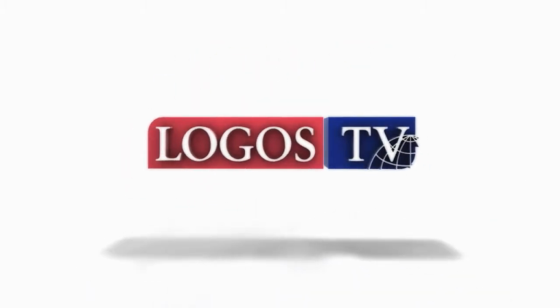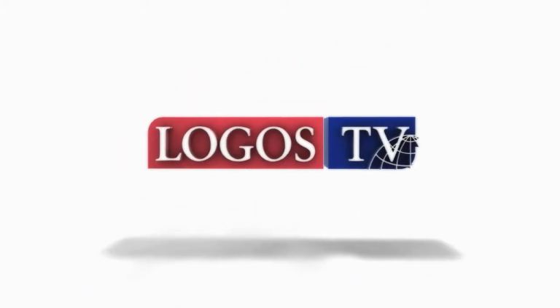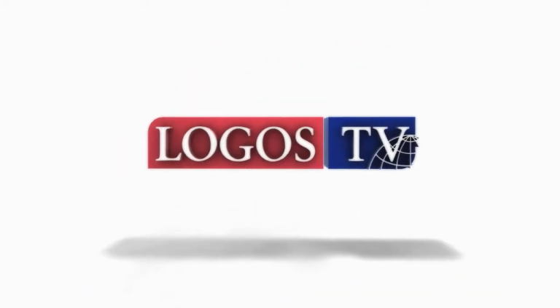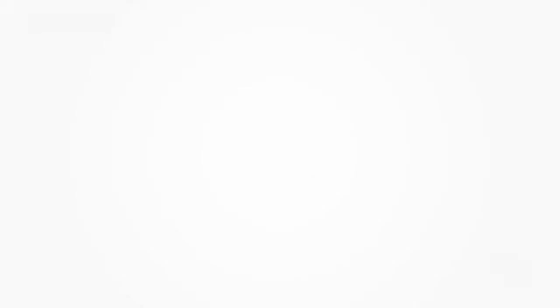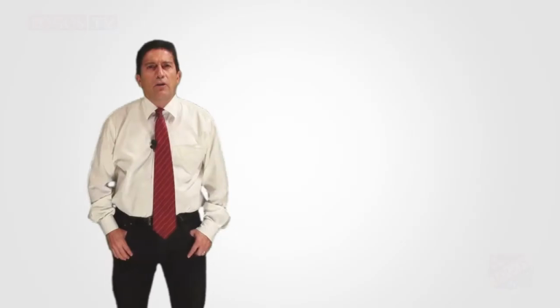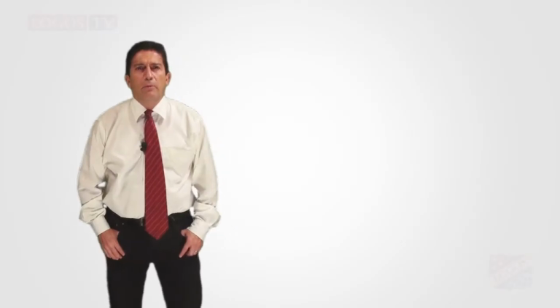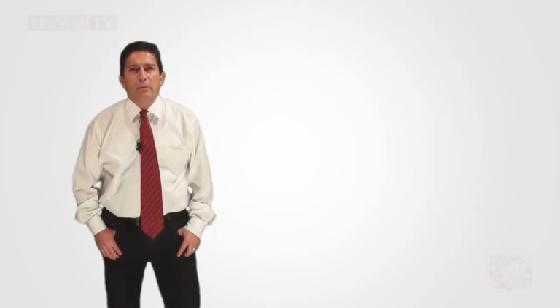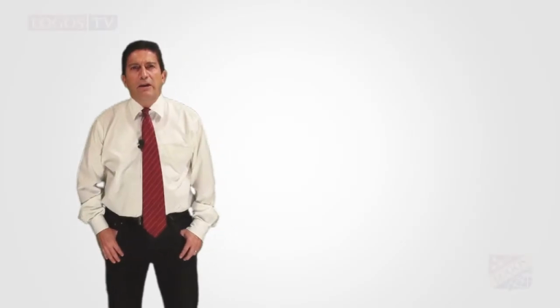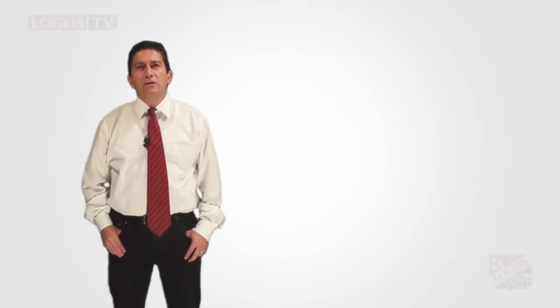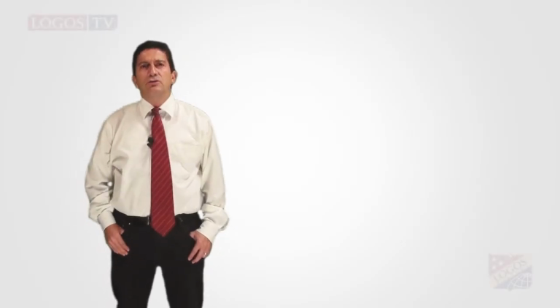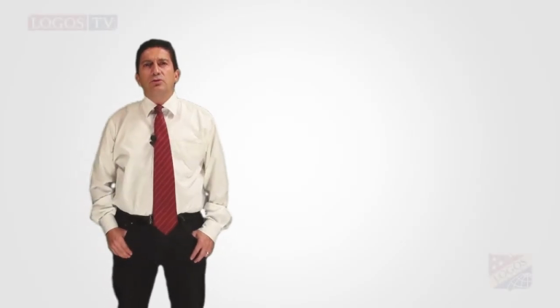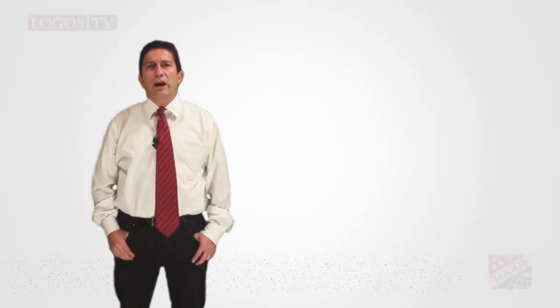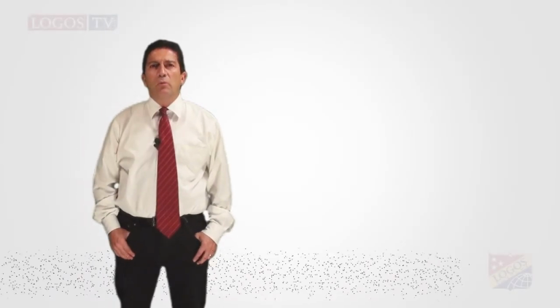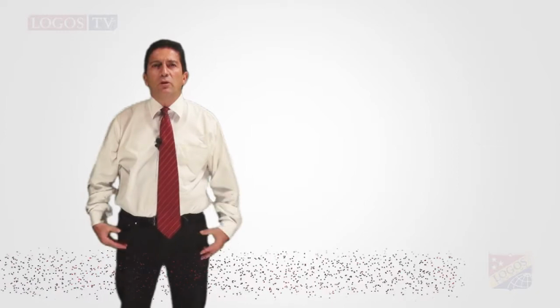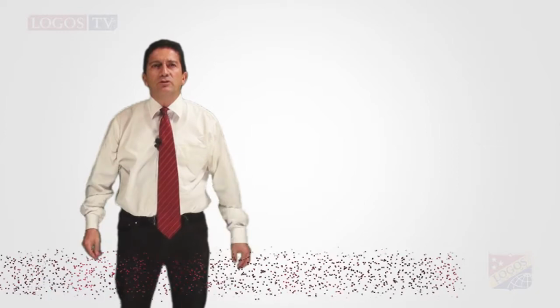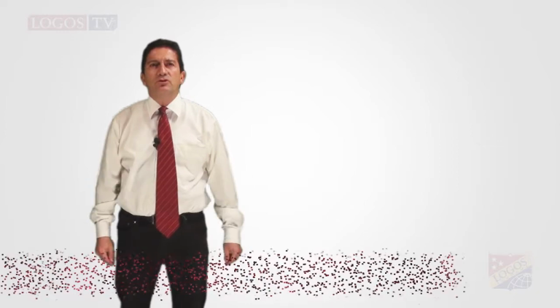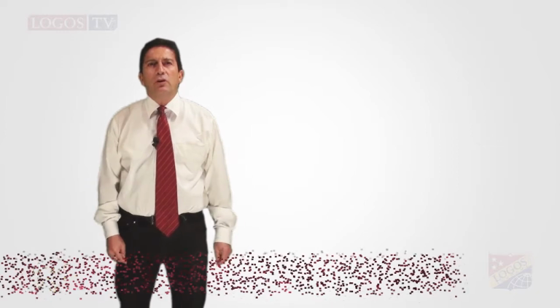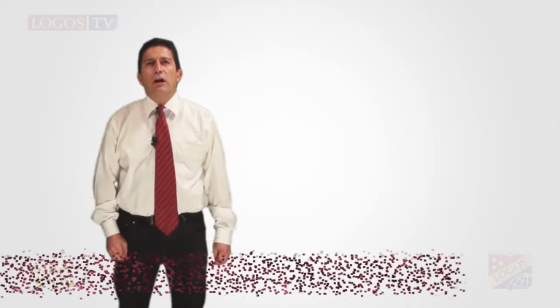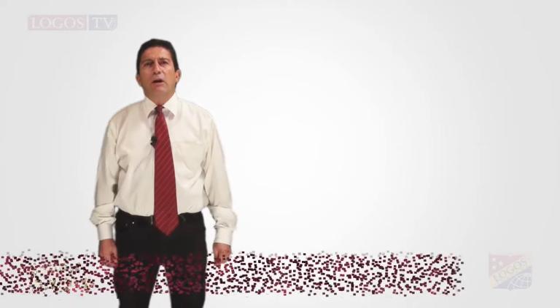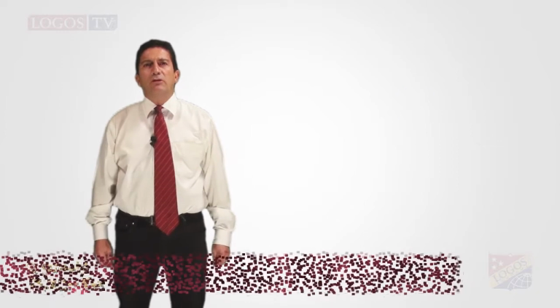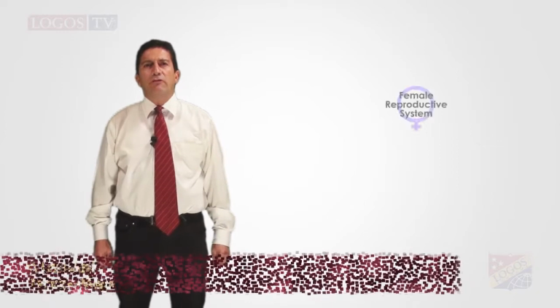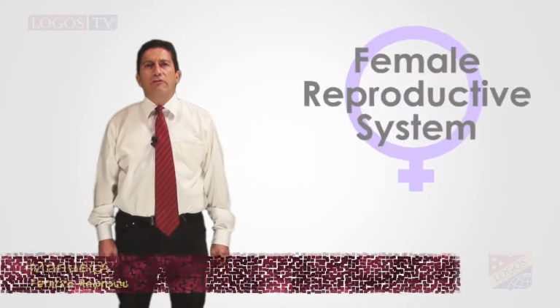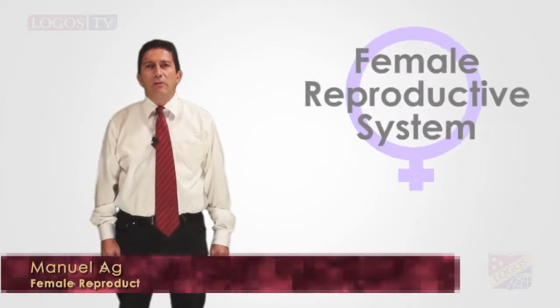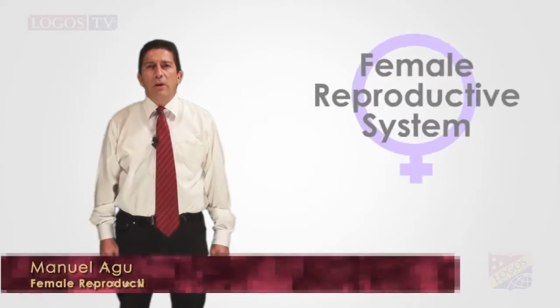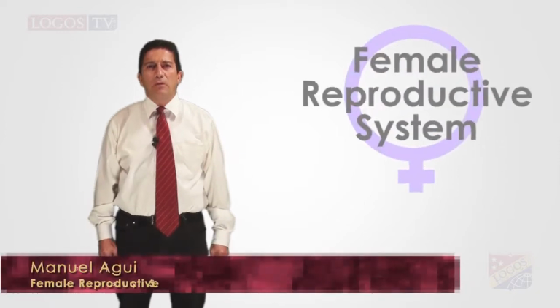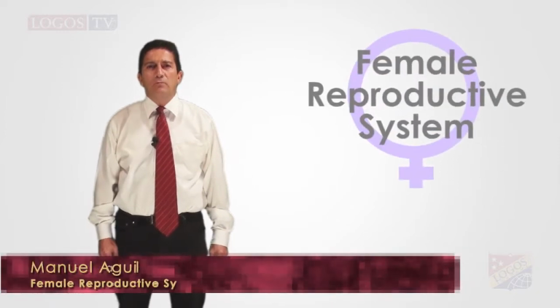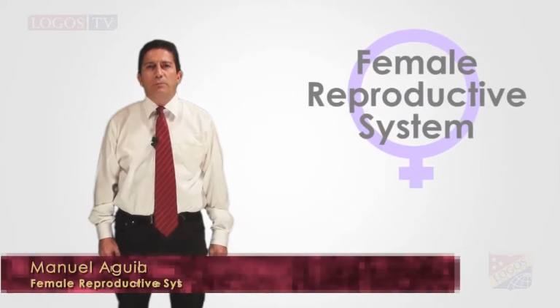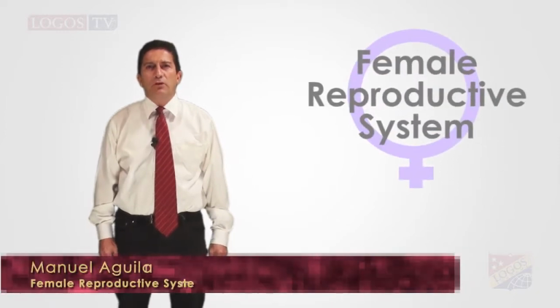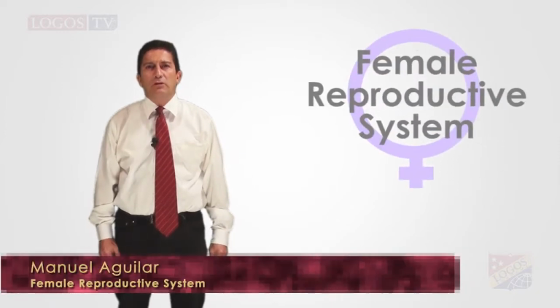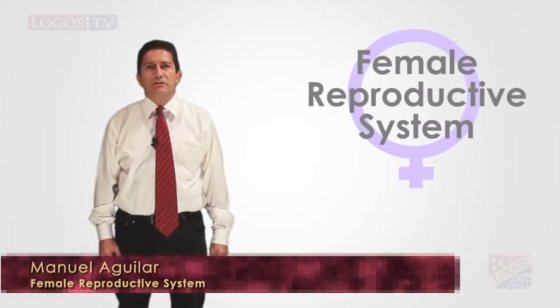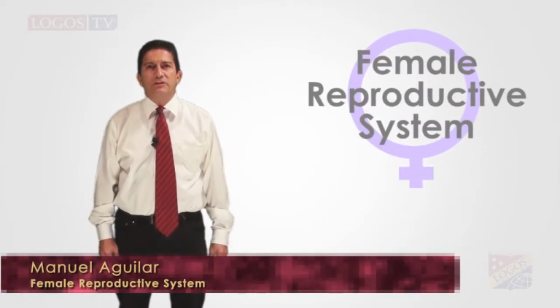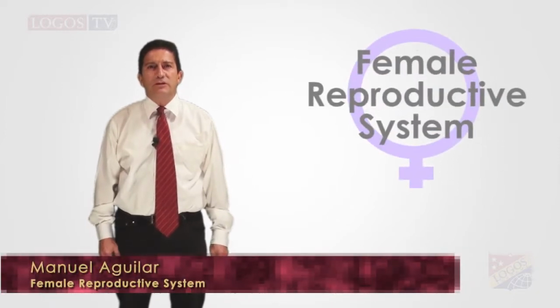Hello everybody. Today I'm going to talk about the female reproductive system.